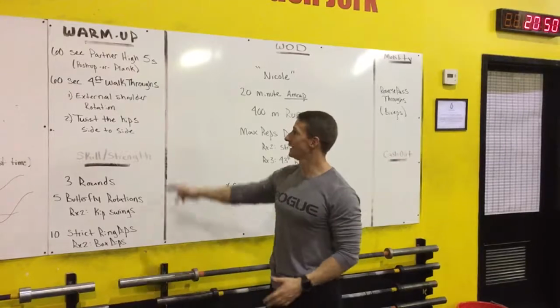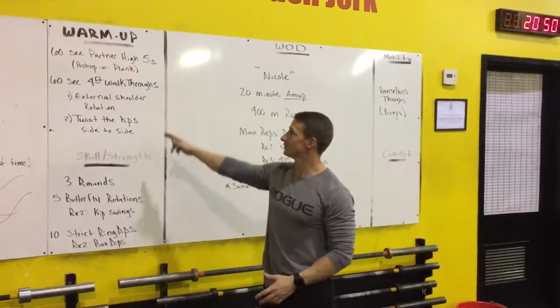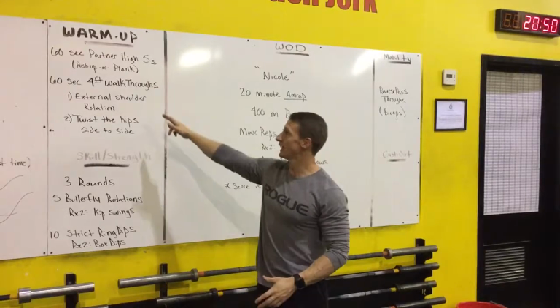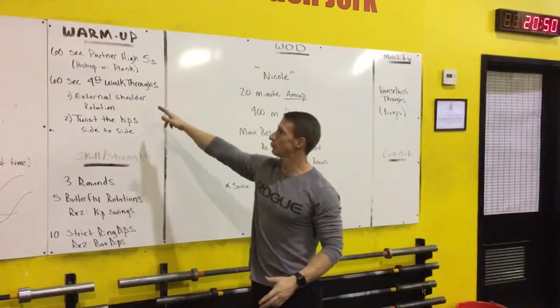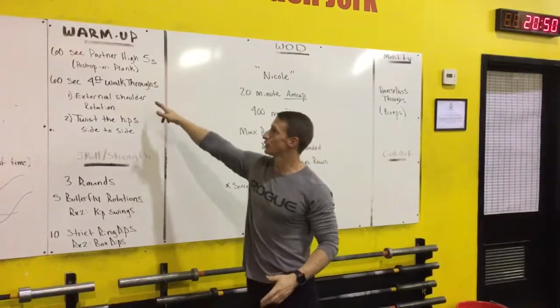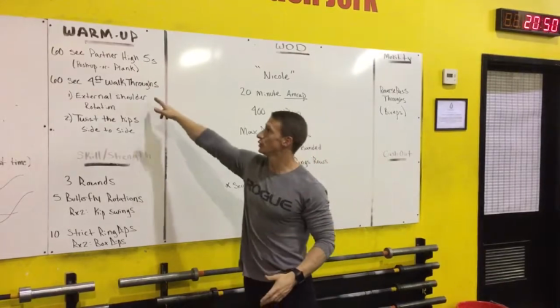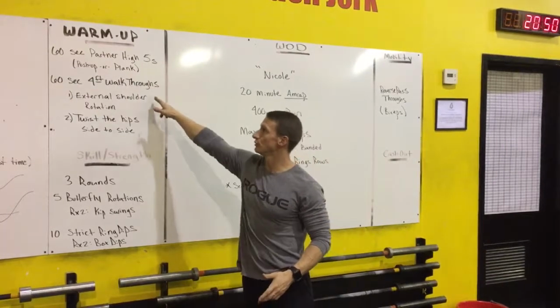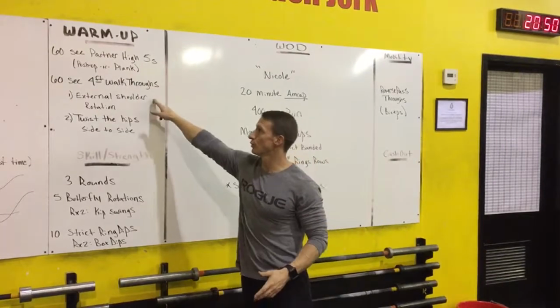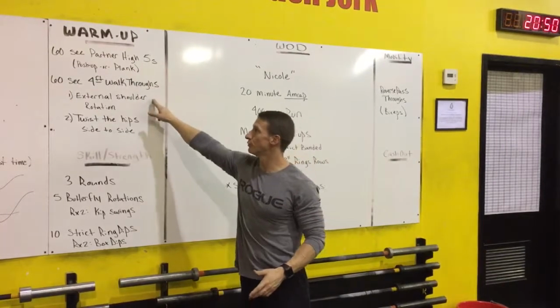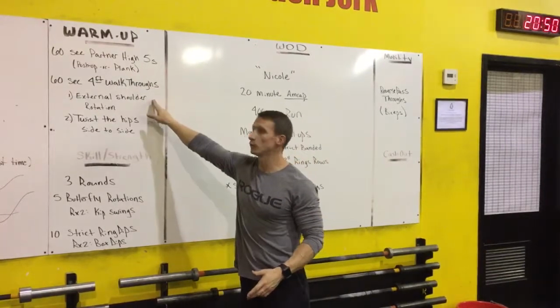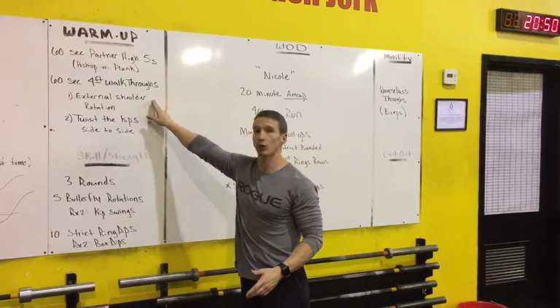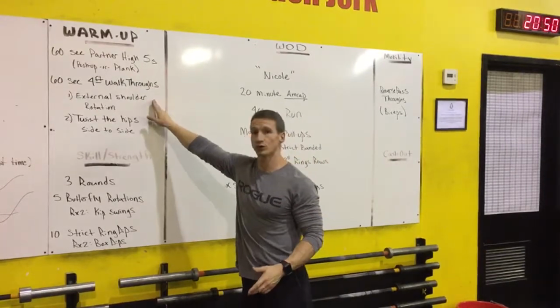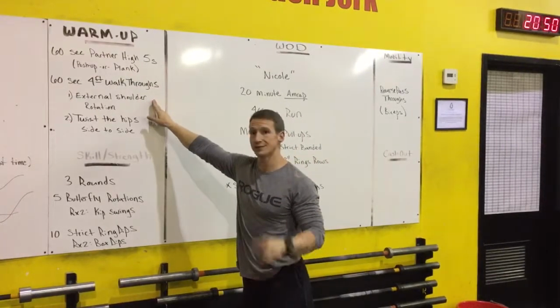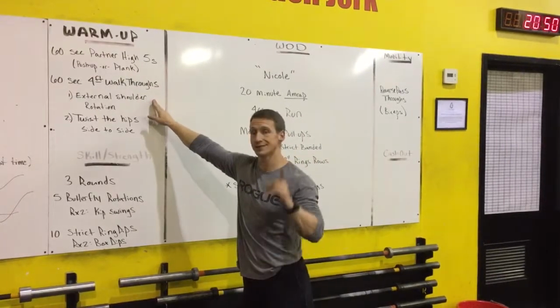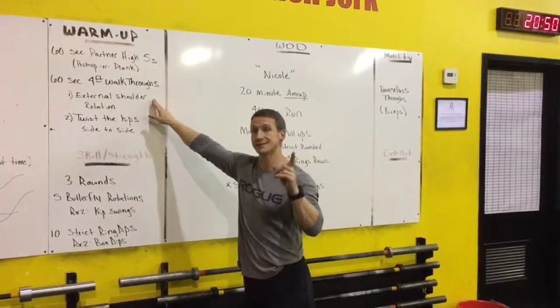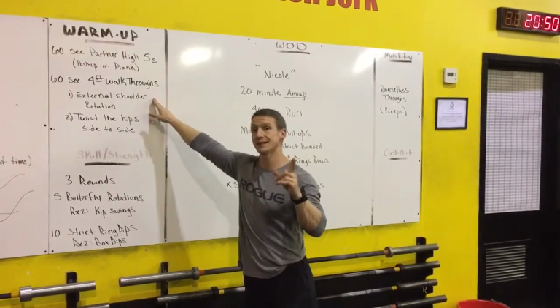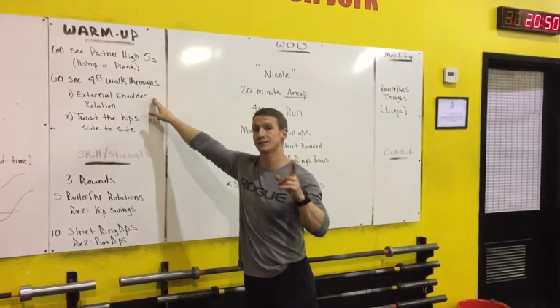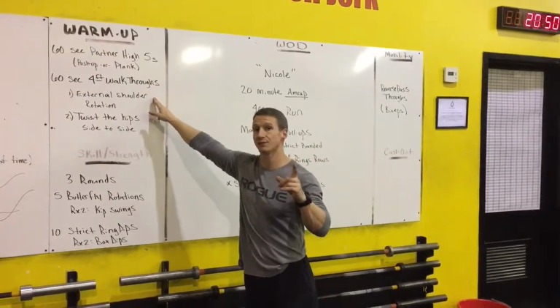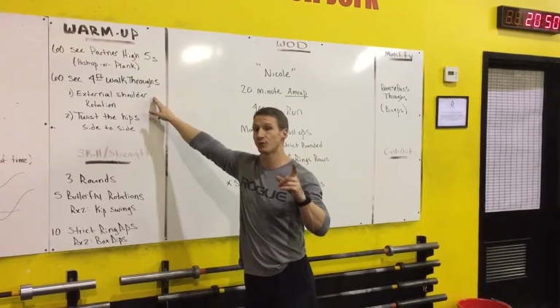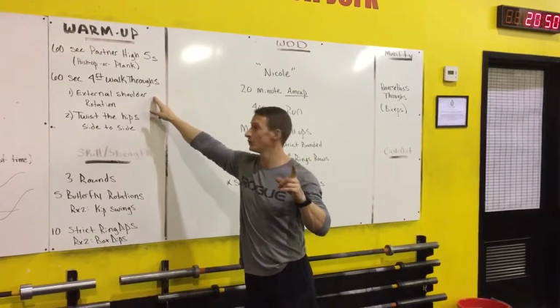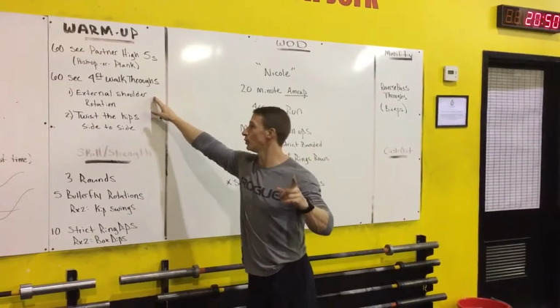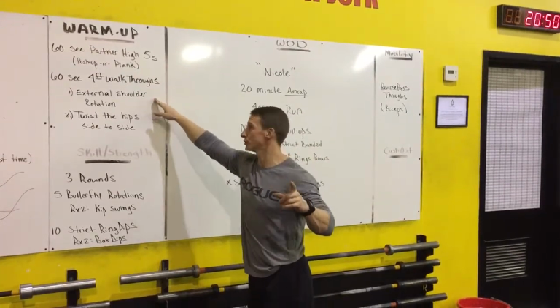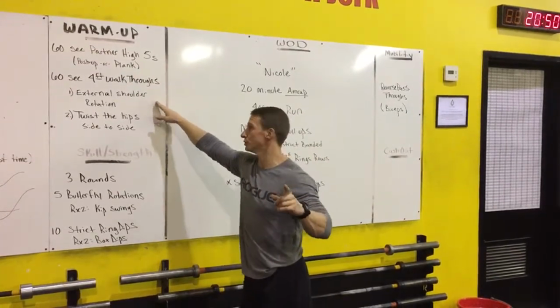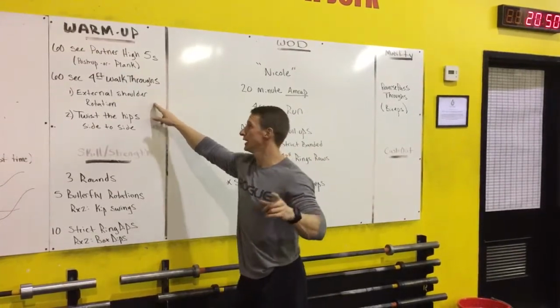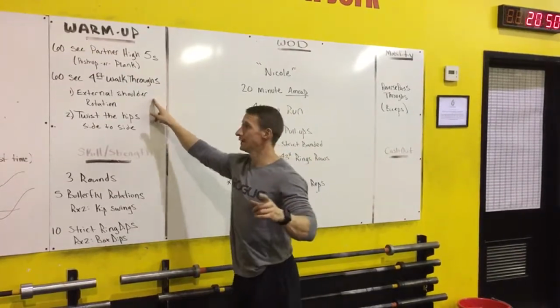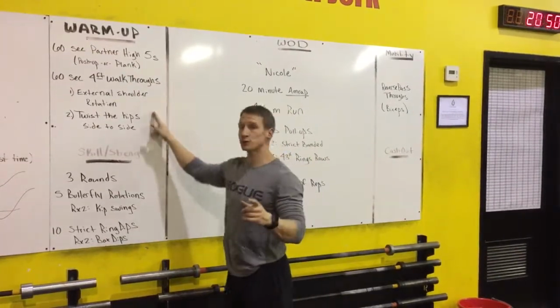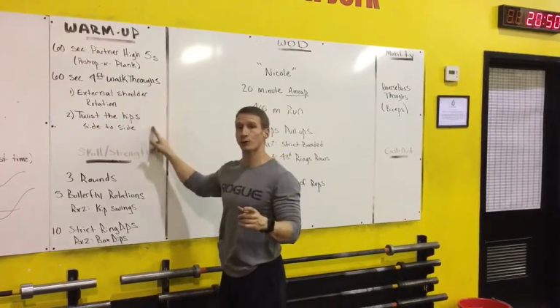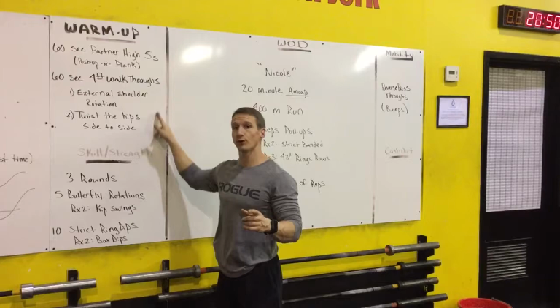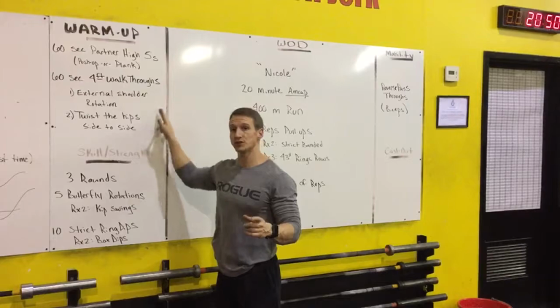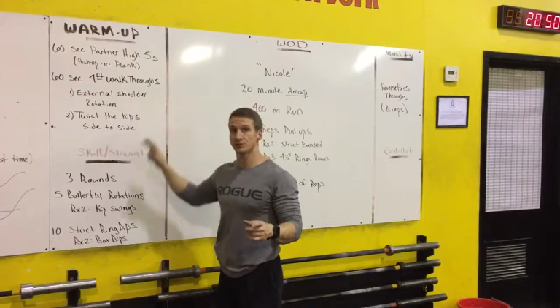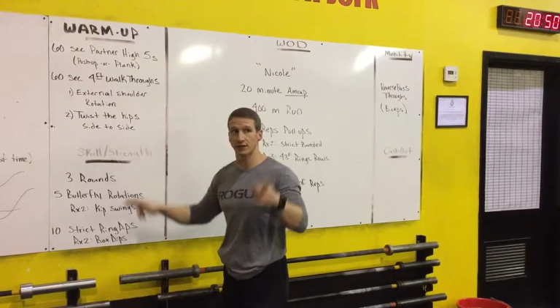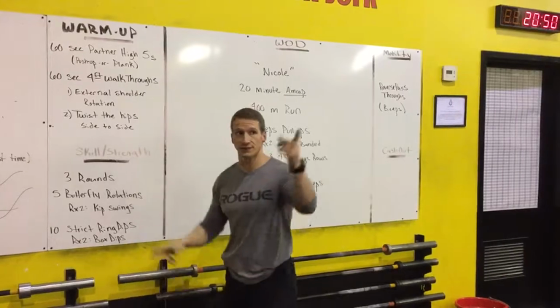After that we're gonna do a four-foot walkthrough — 60 seconds of a four-foot walkthrough — and there are progressions for this.